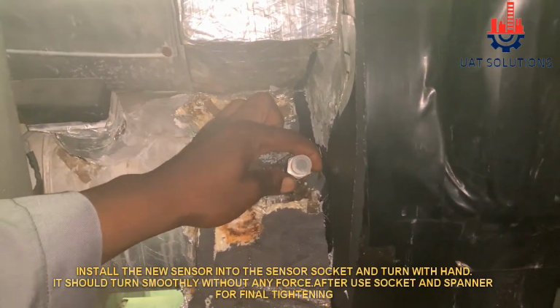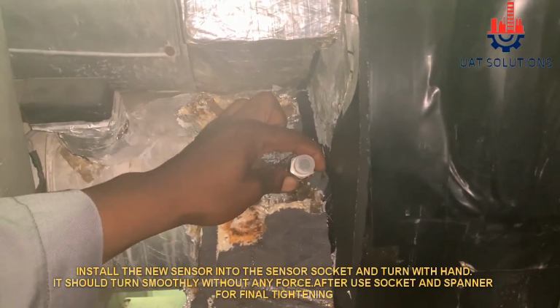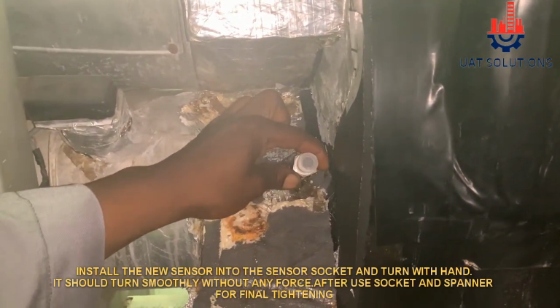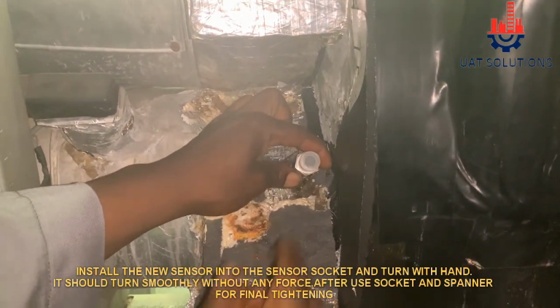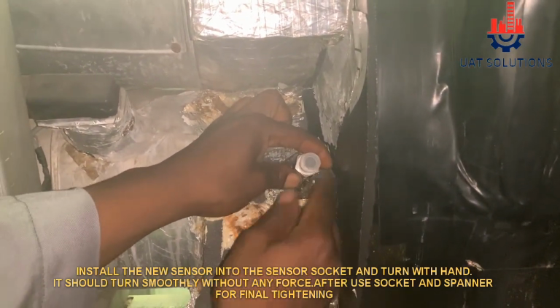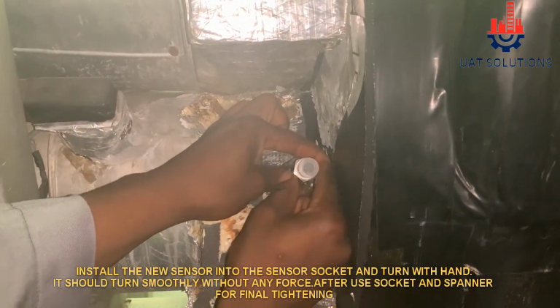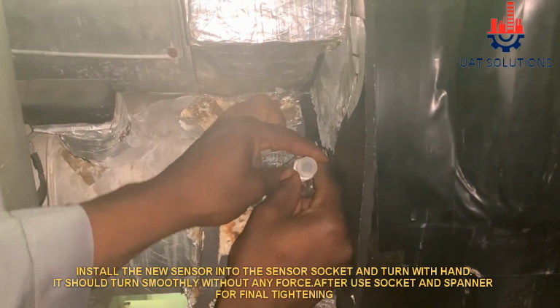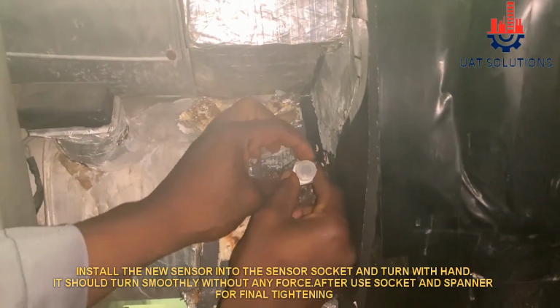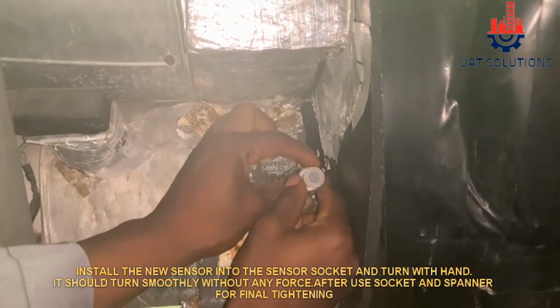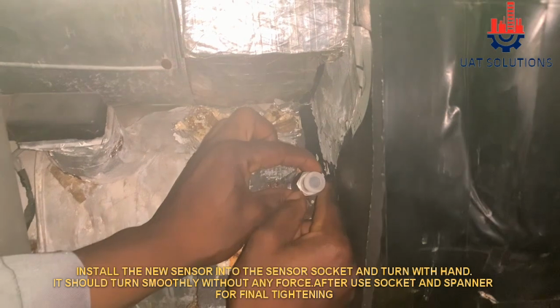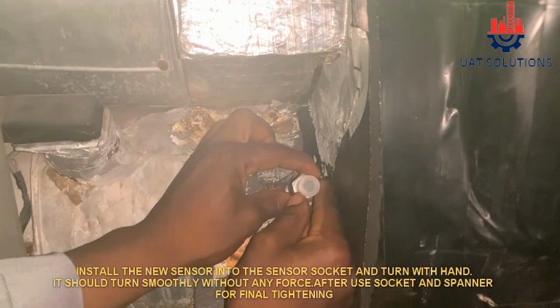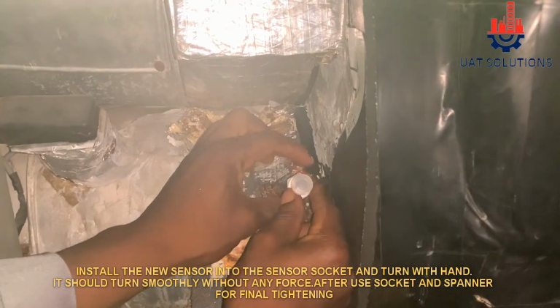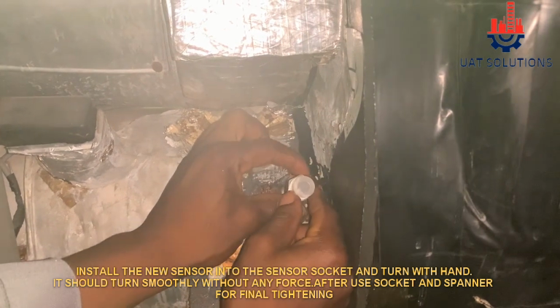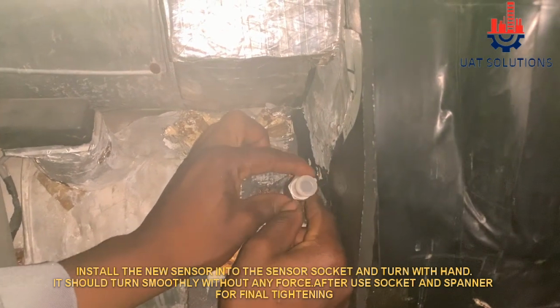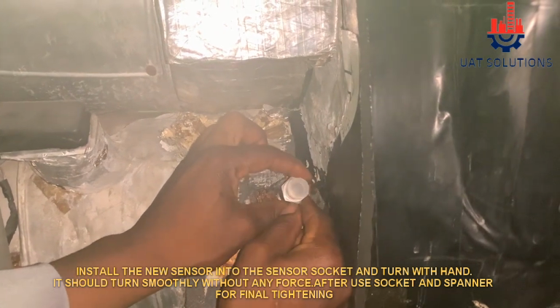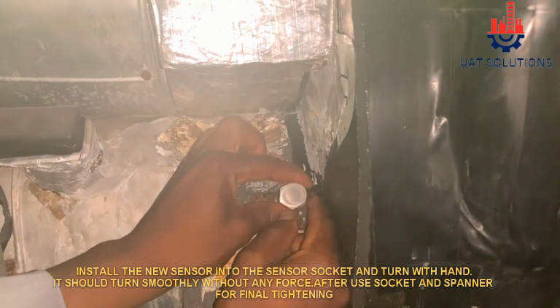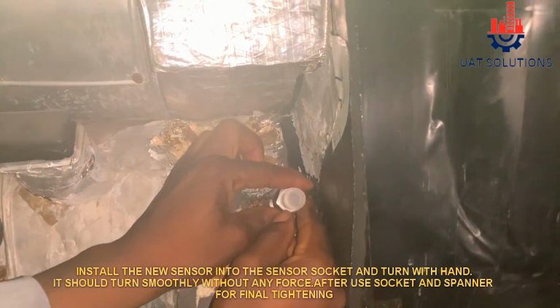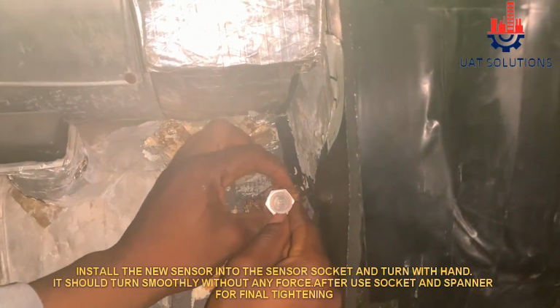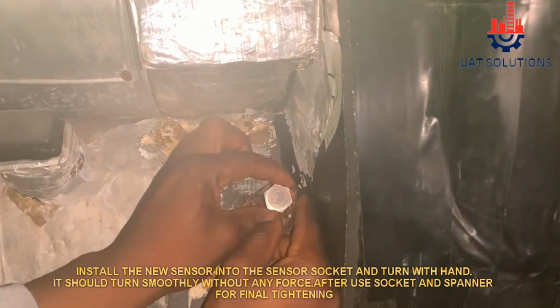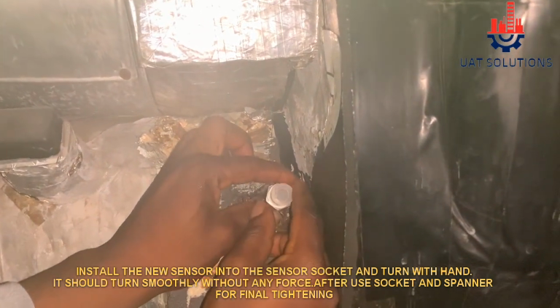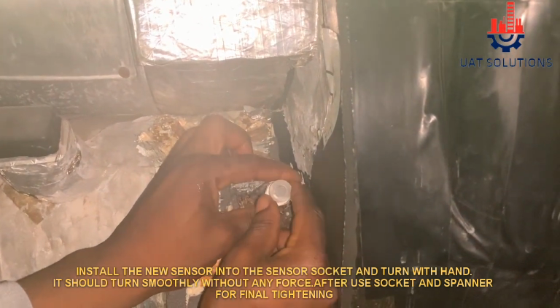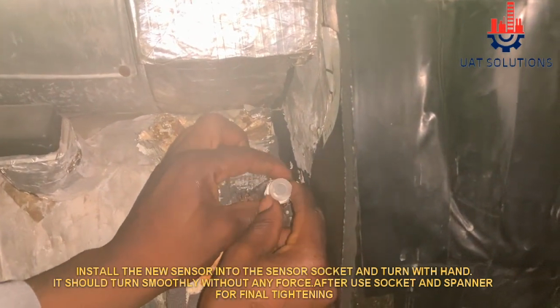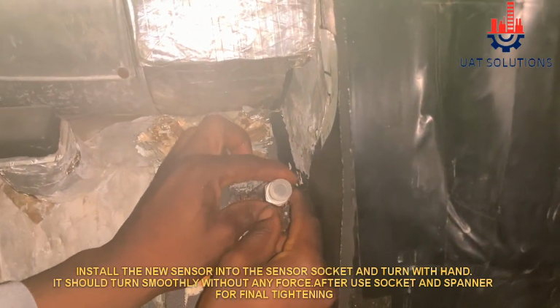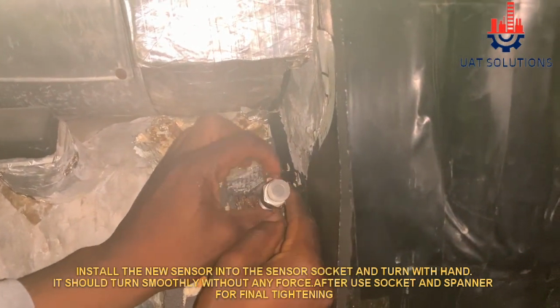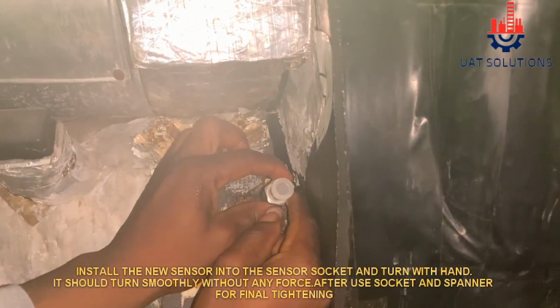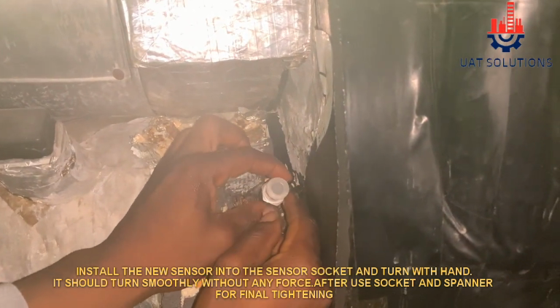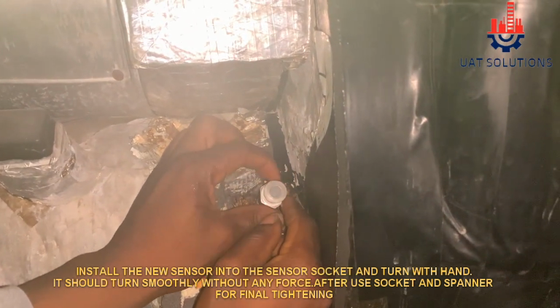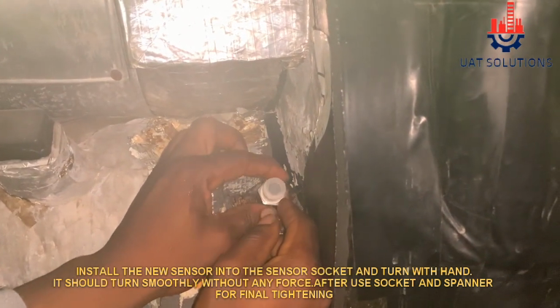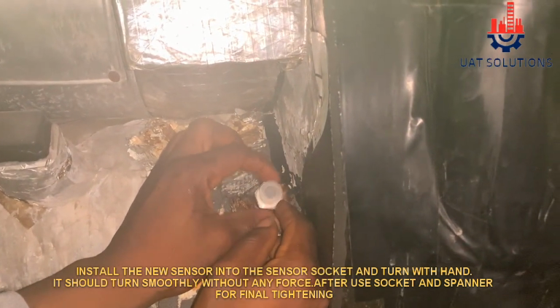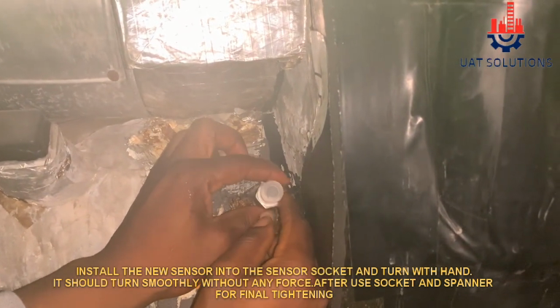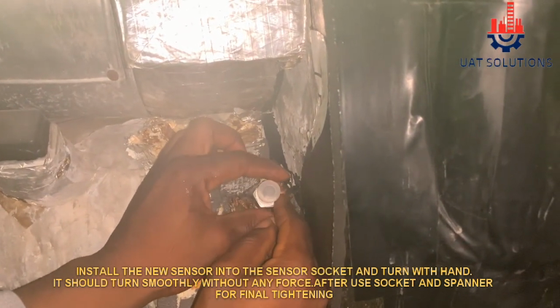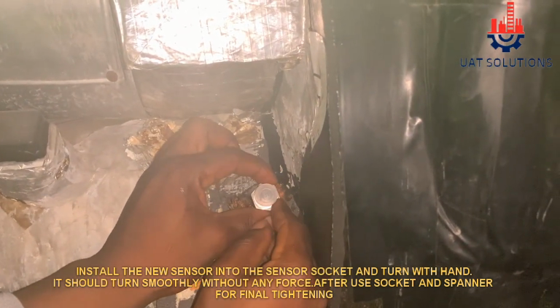Install the new sensor into the sensor socket and turn with hand. It should turn smoothly without any force. After that, use socket and spanner for final tightening.